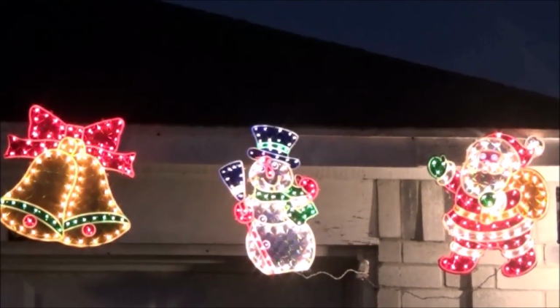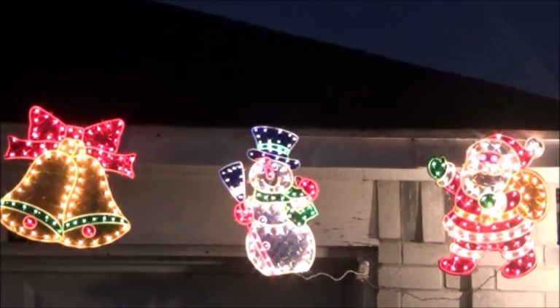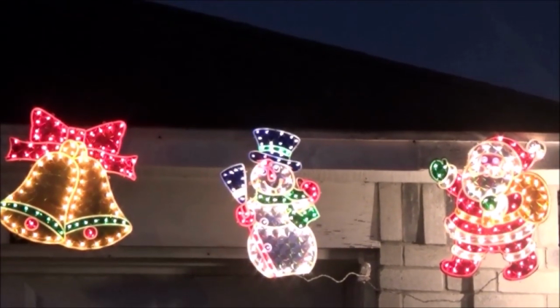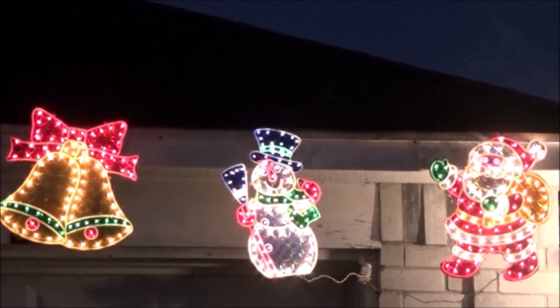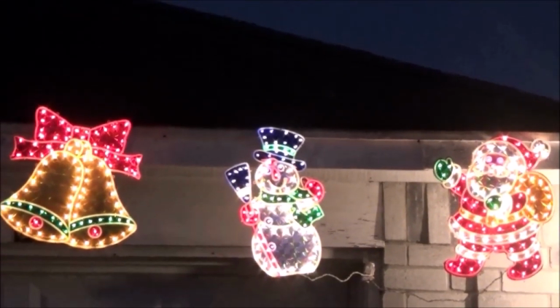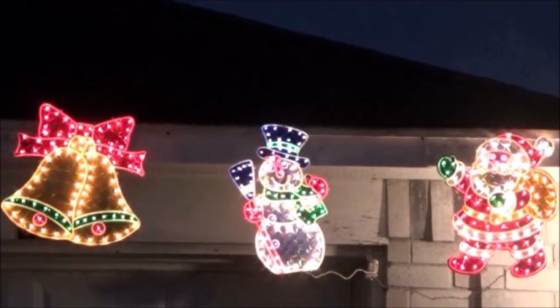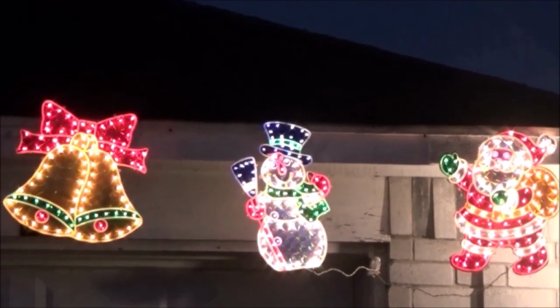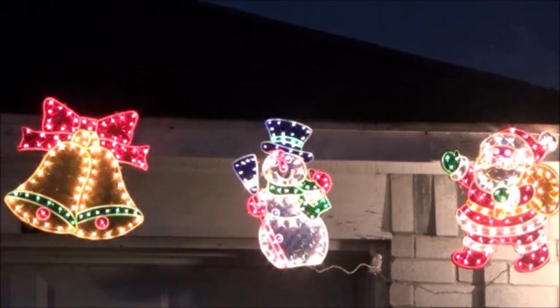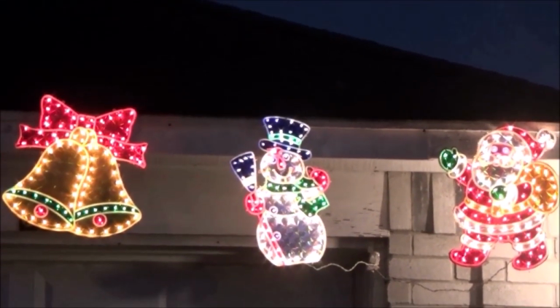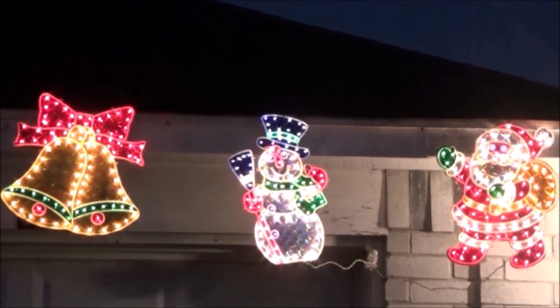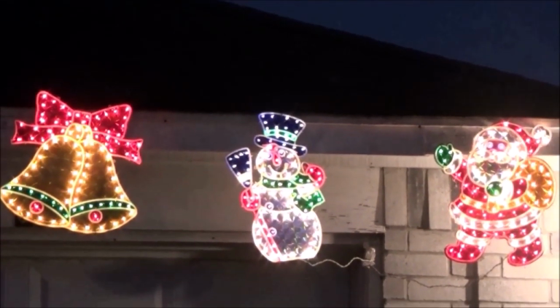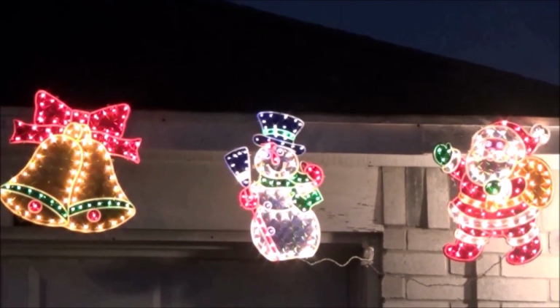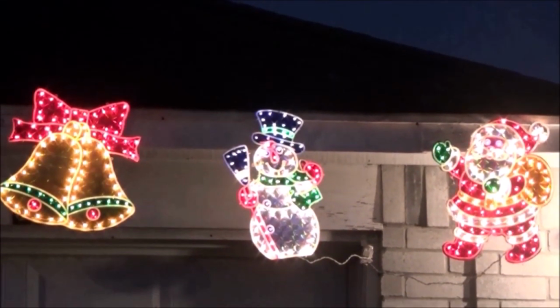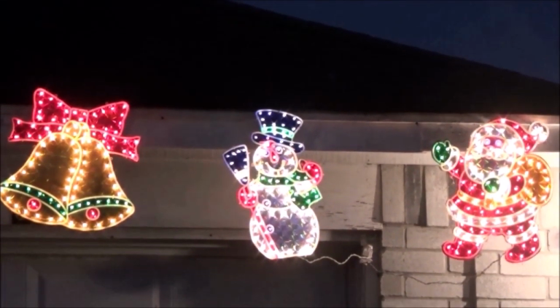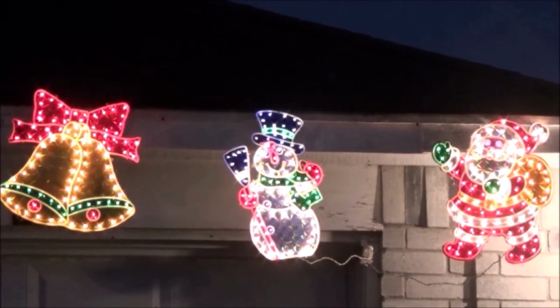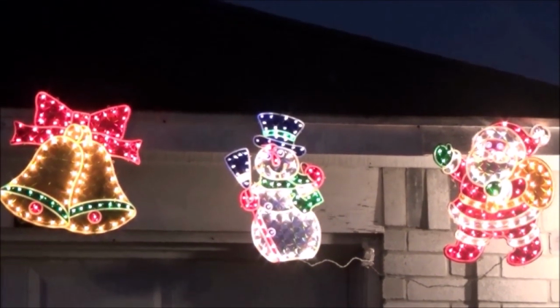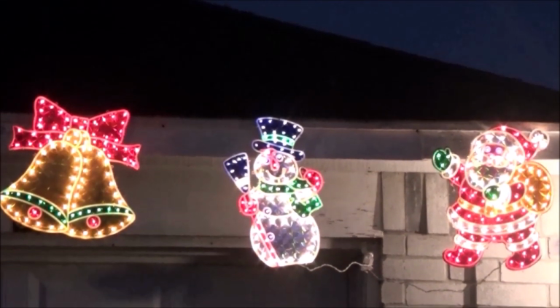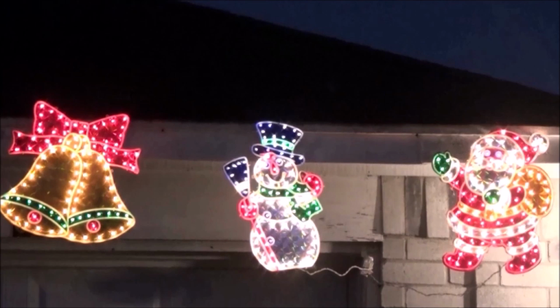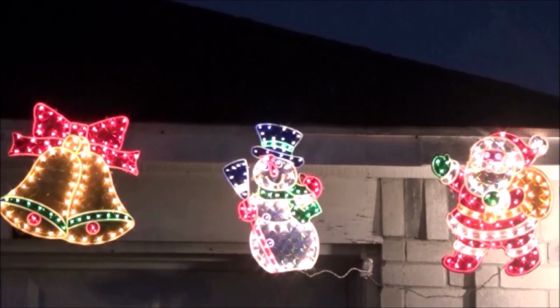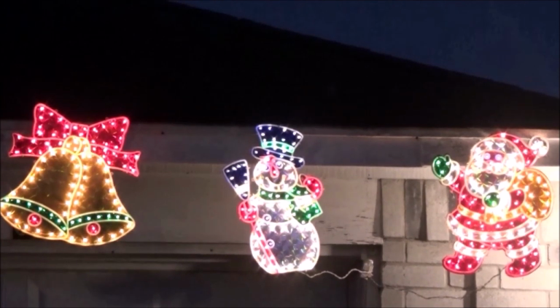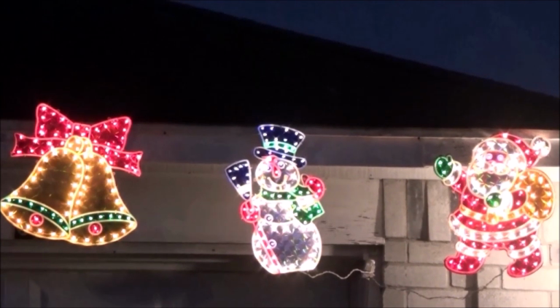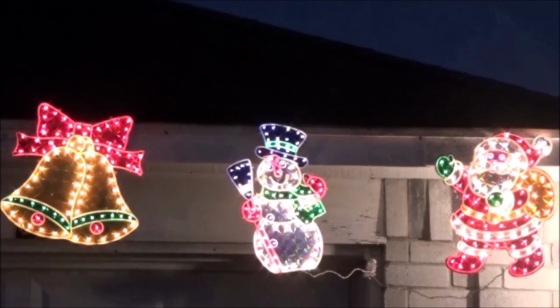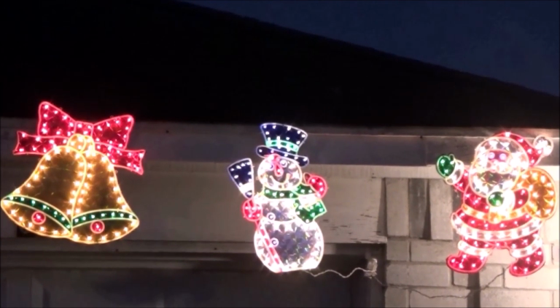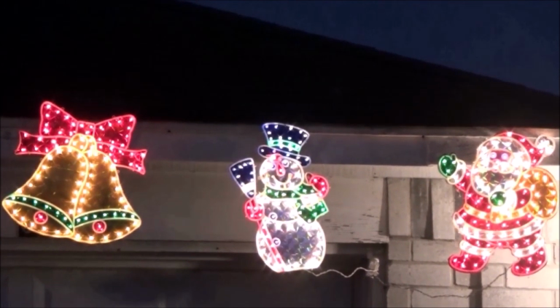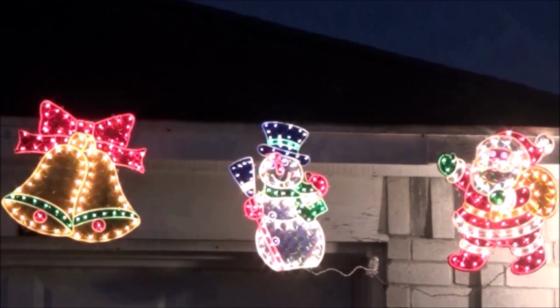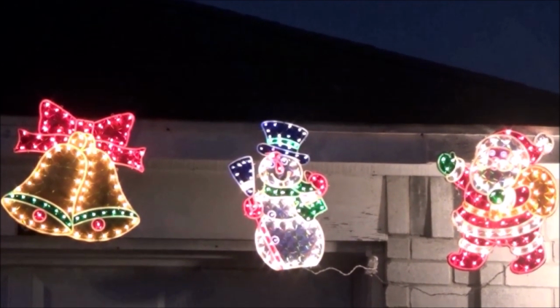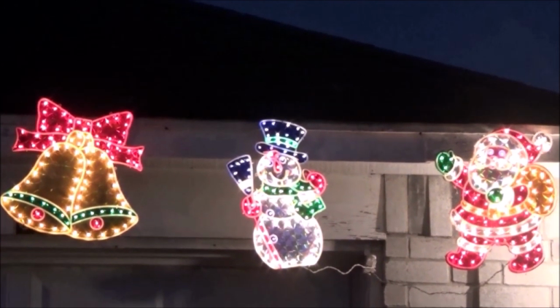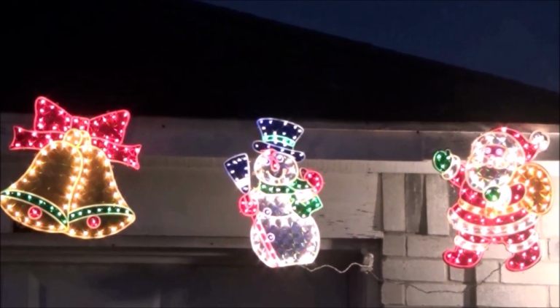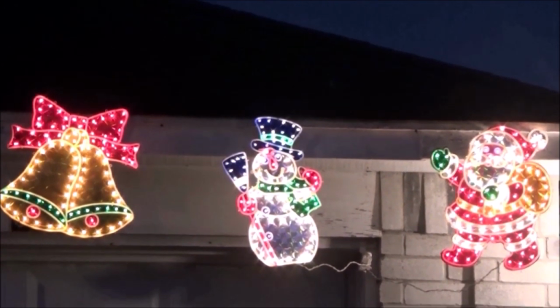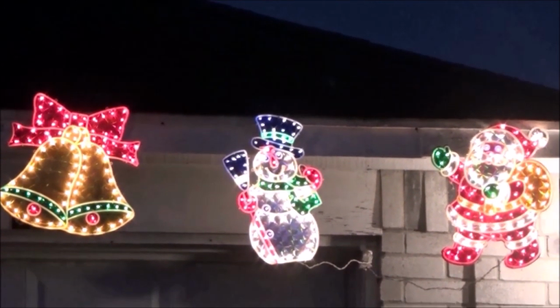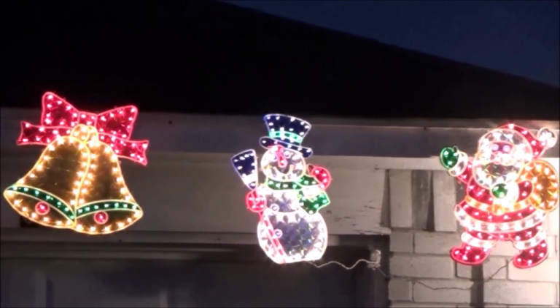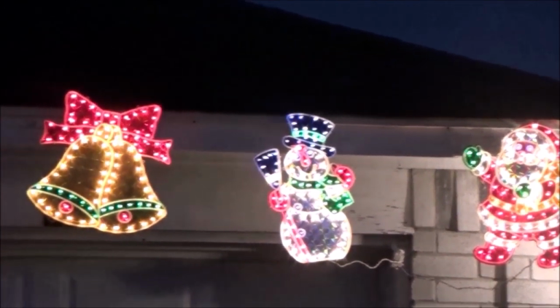As you can see I have some characters here — I have Santa Claus, I have a snowman, and I have a lamp.